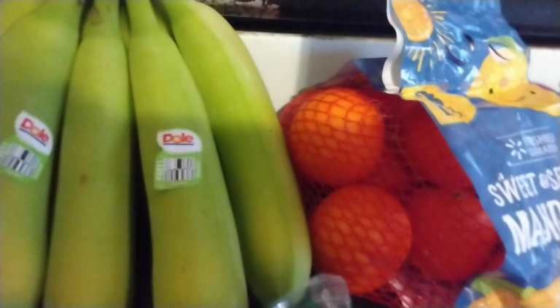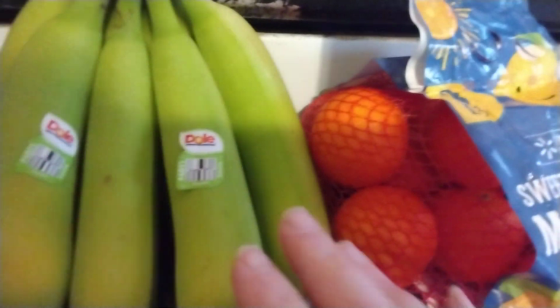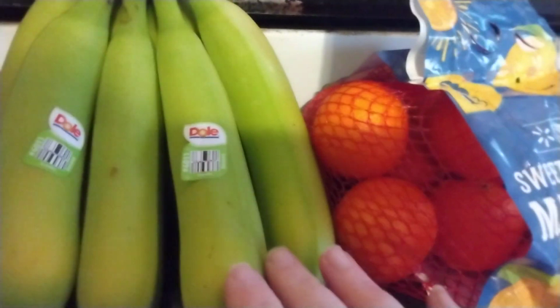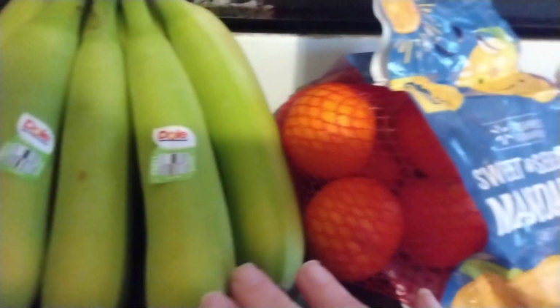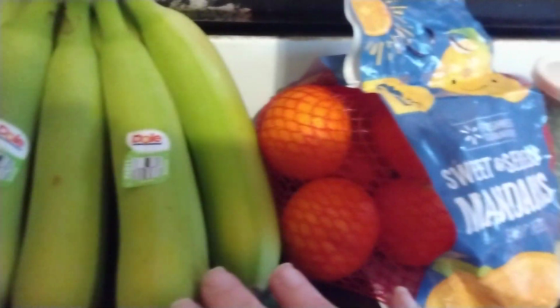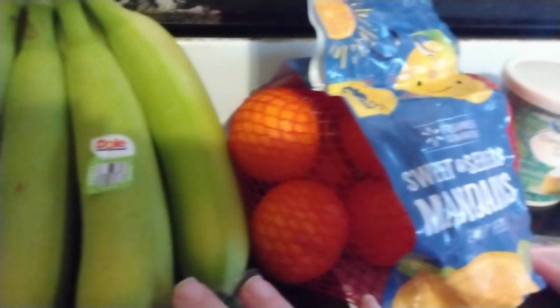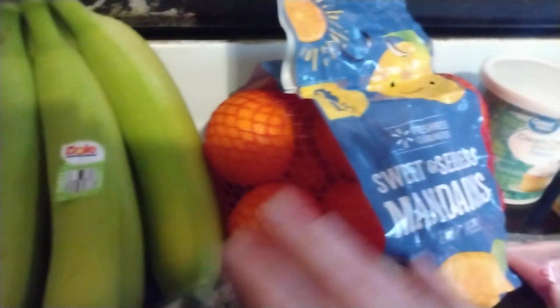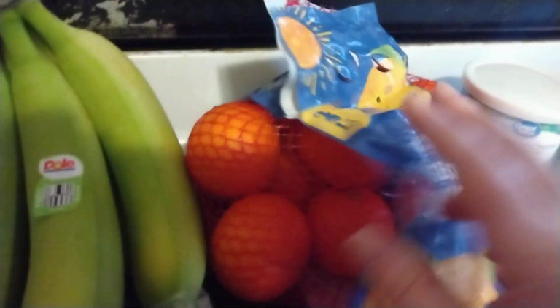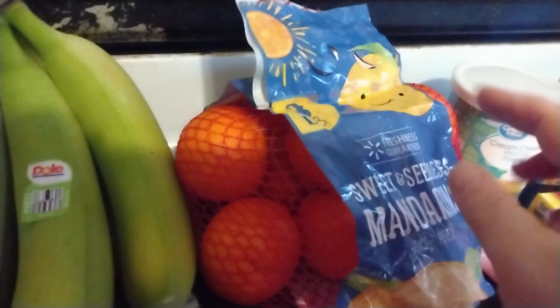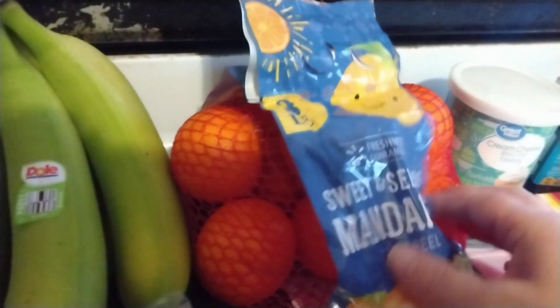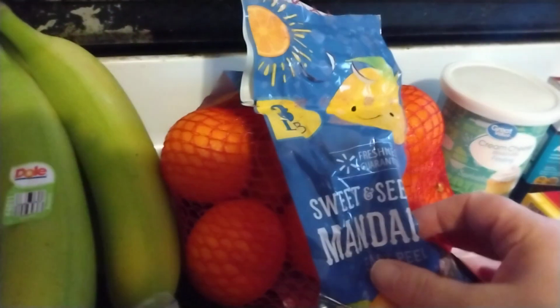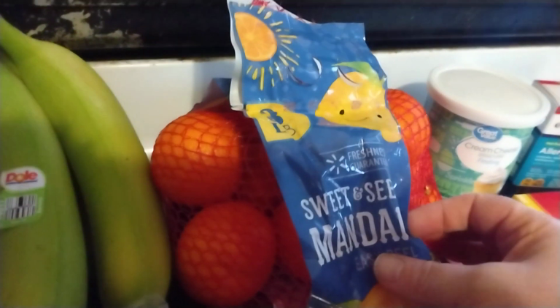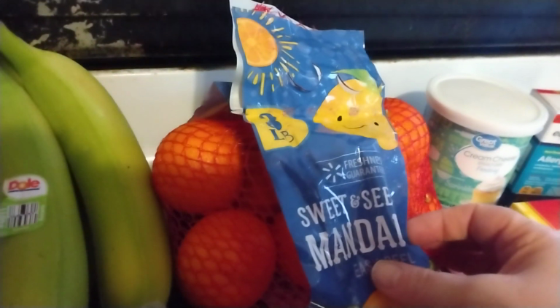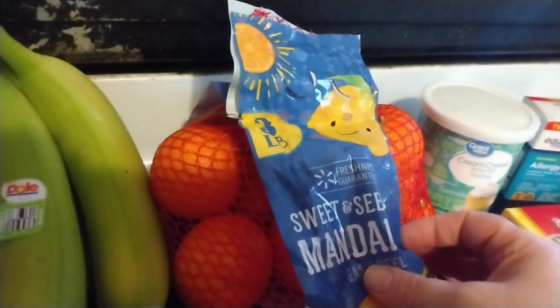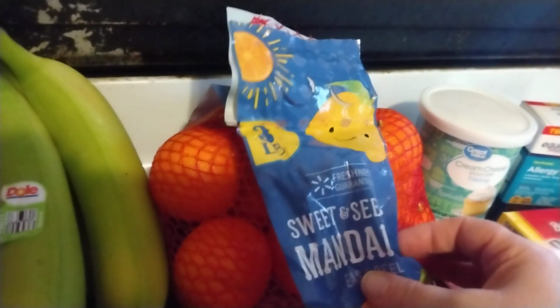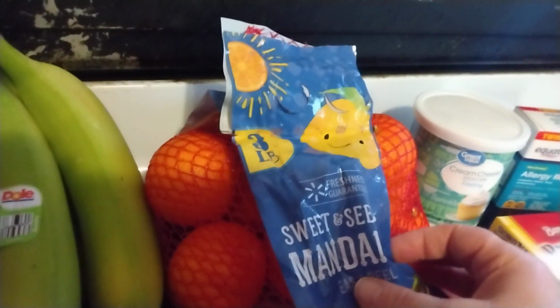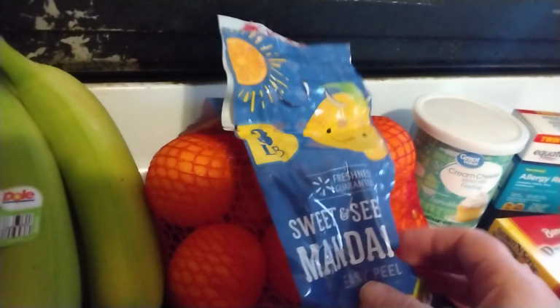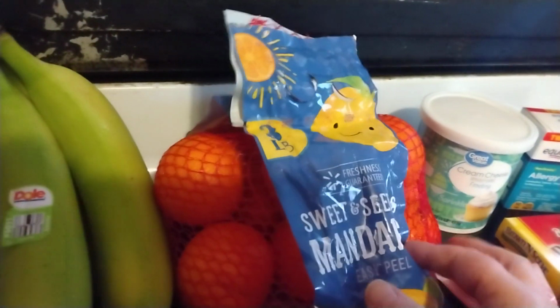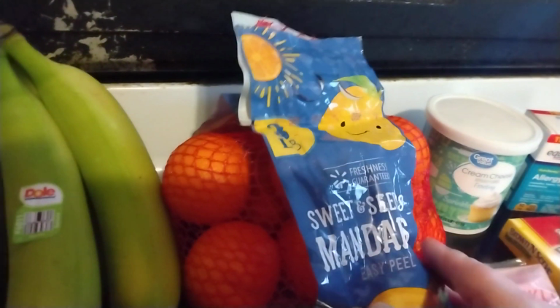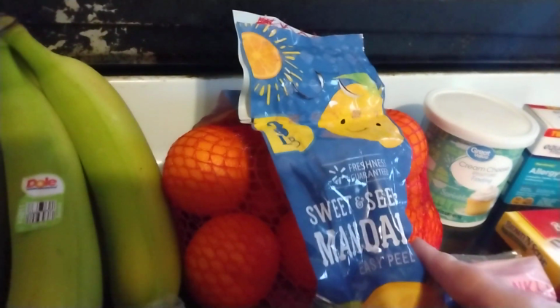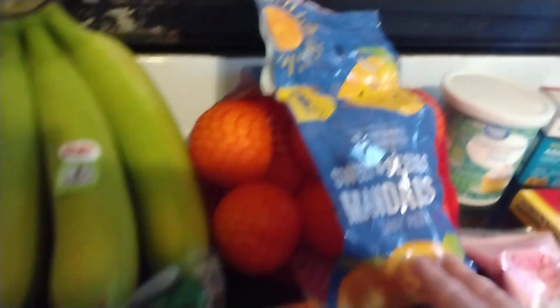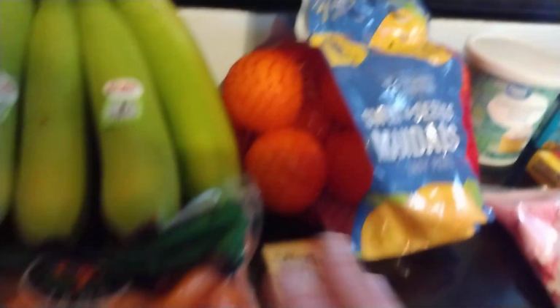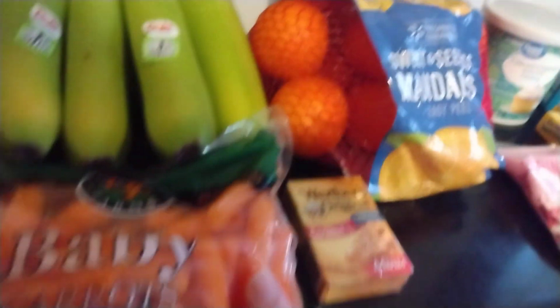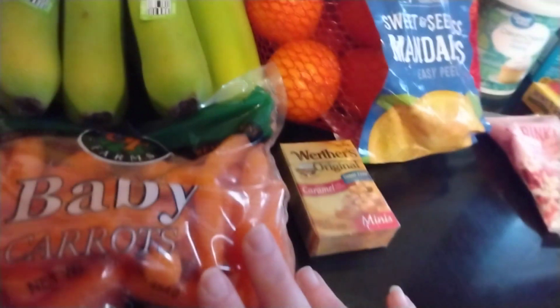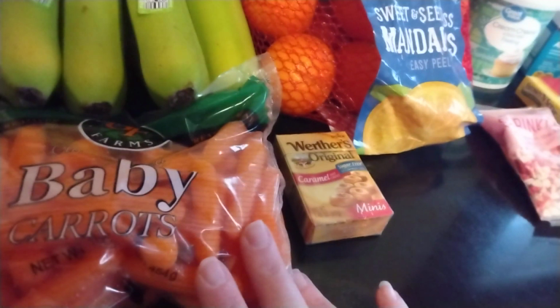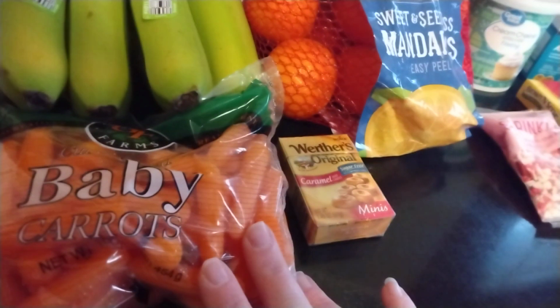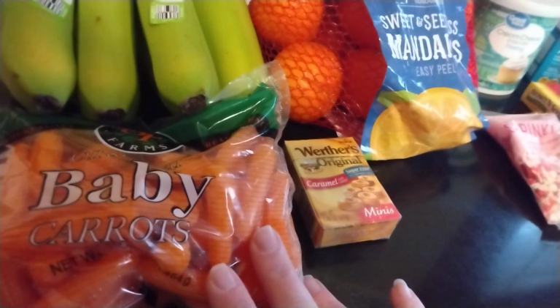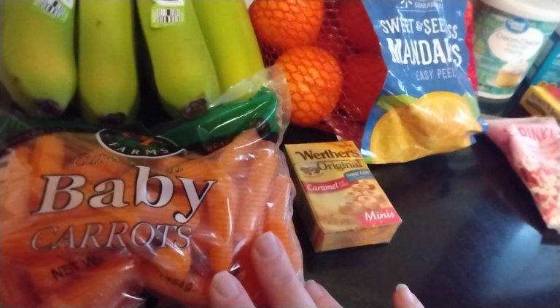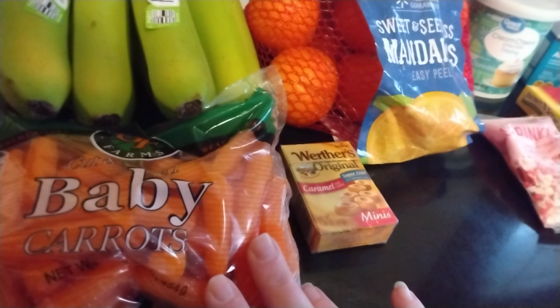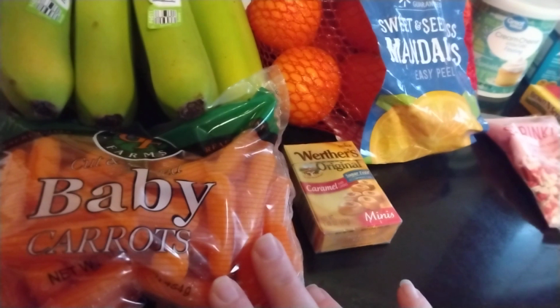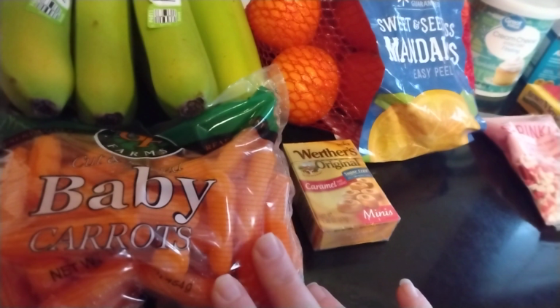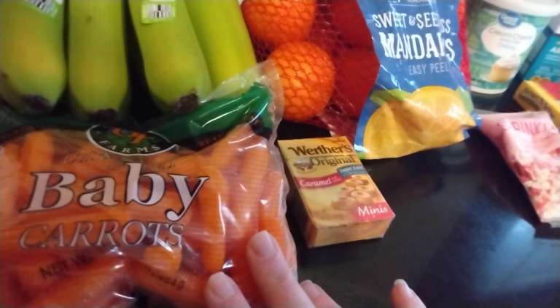I got some bananas. They had these mandarin oranges for $2 a bag, so I got those. And I got some baby carrots.